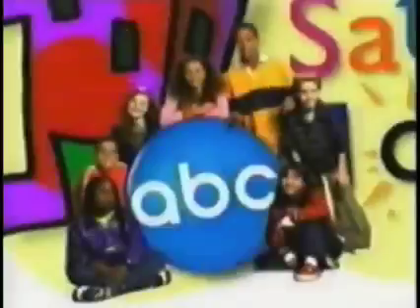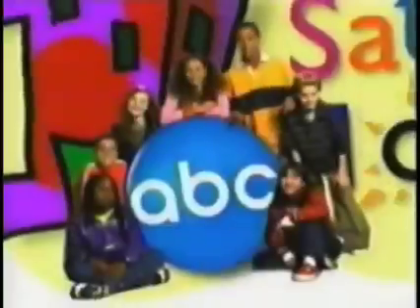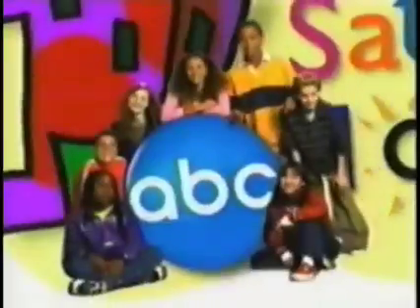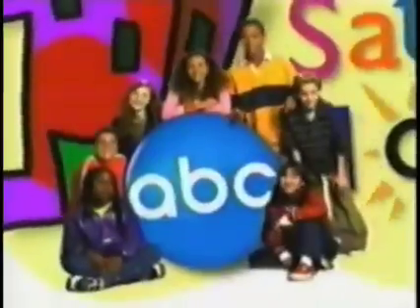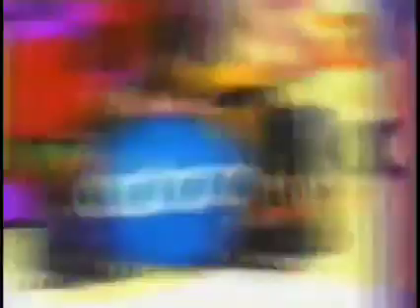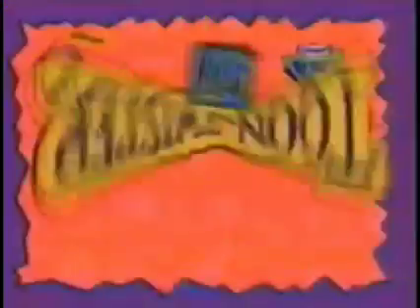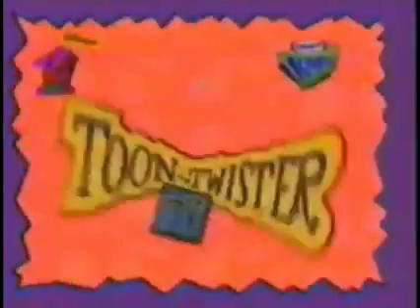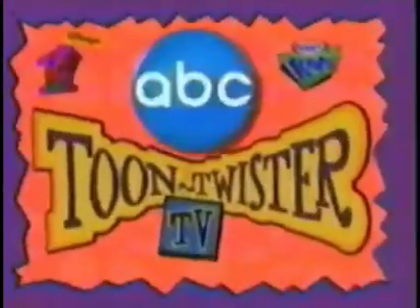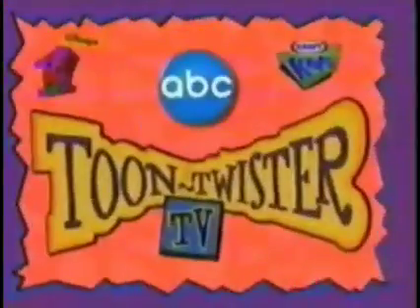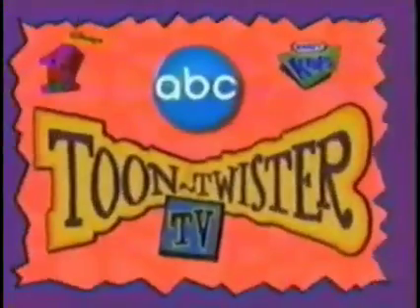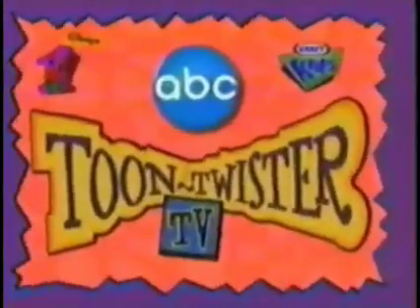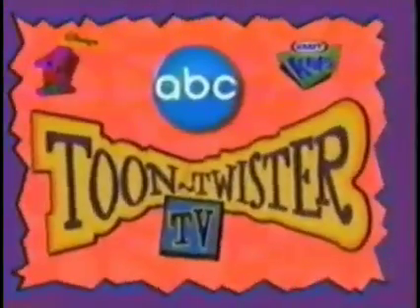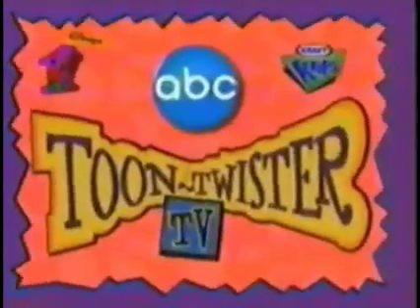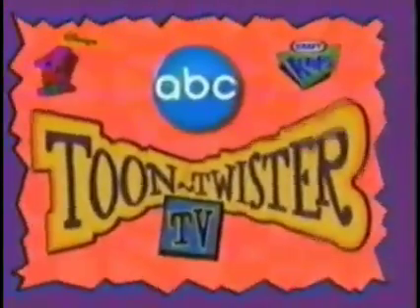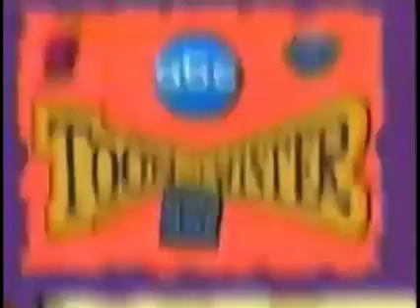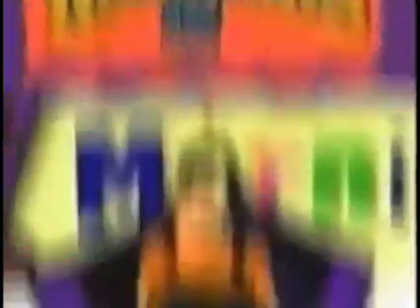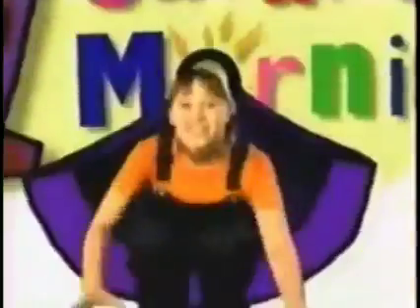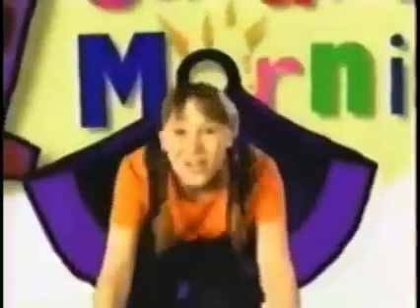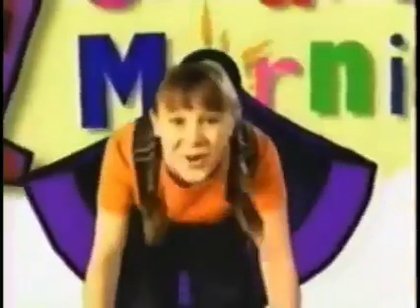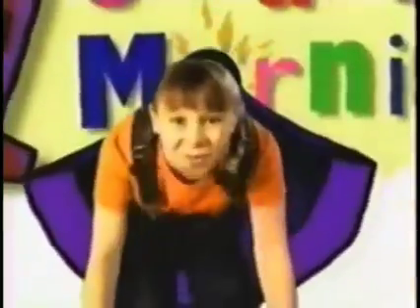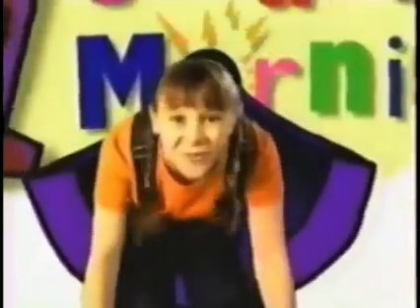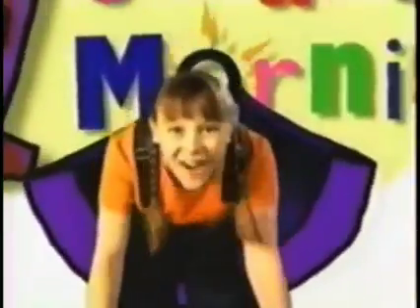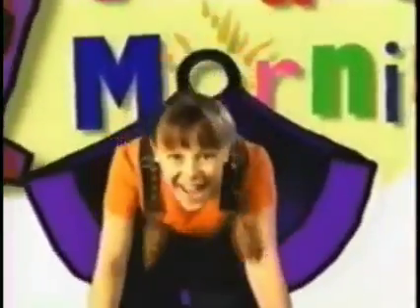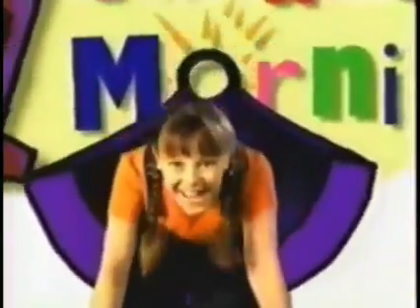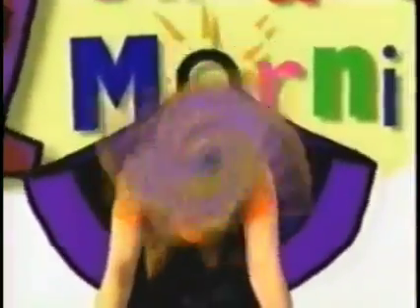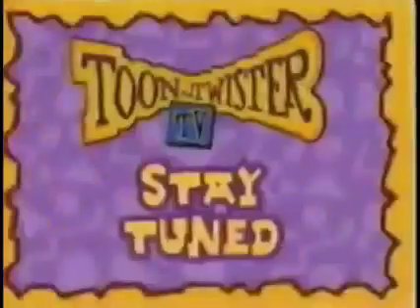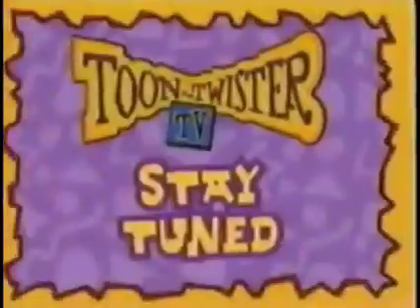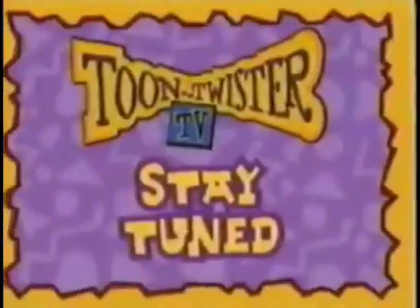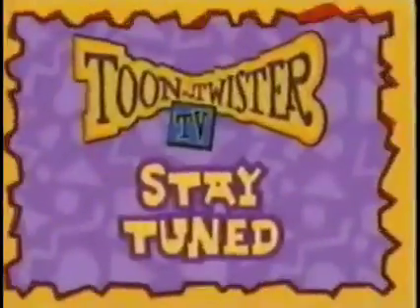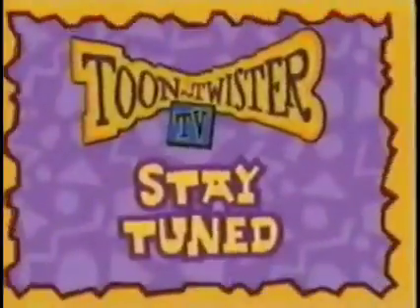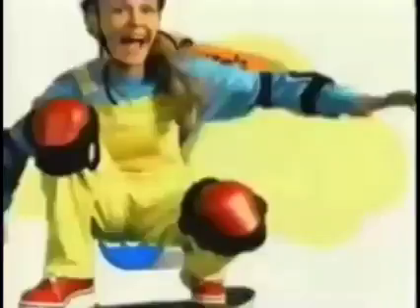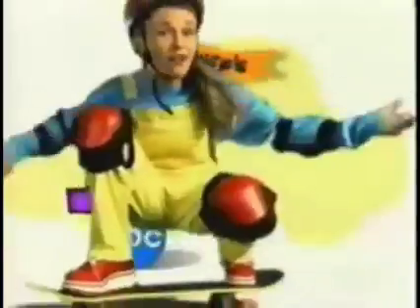Hey kids, it's almost time for Toon Twister TV. Toon what? Toon Twister TV.